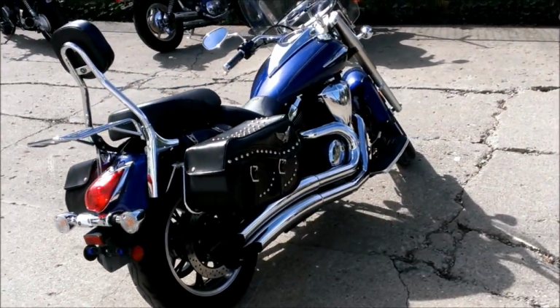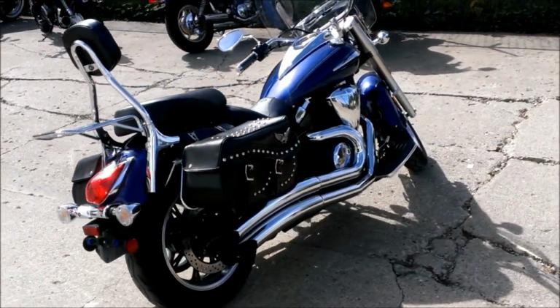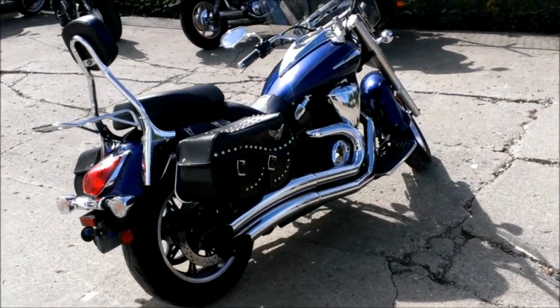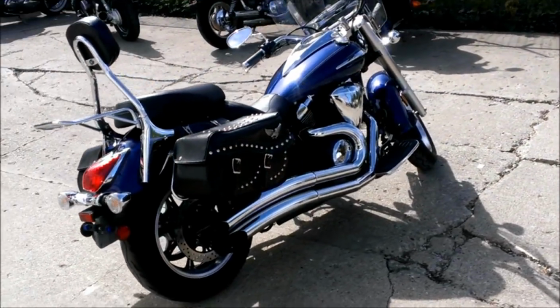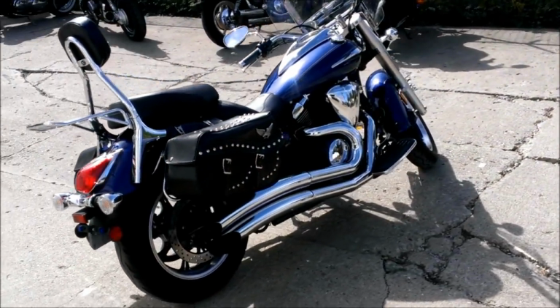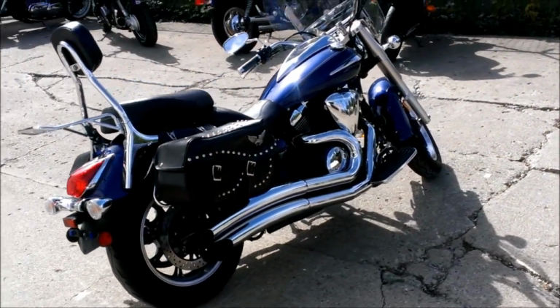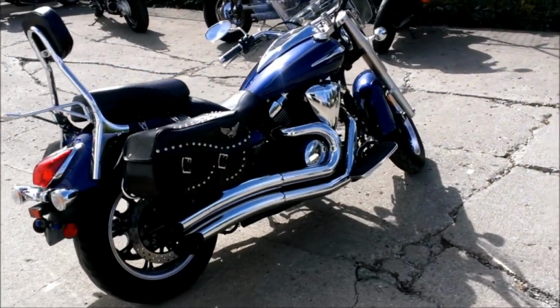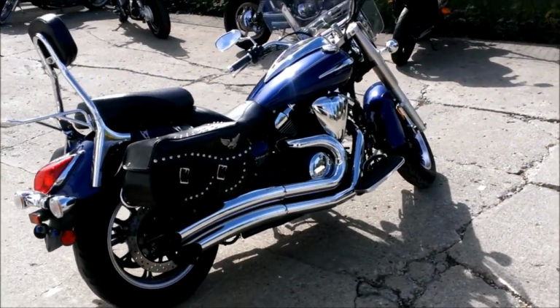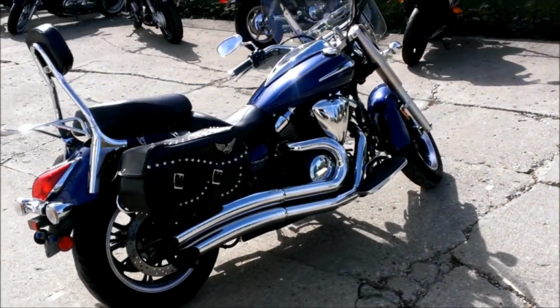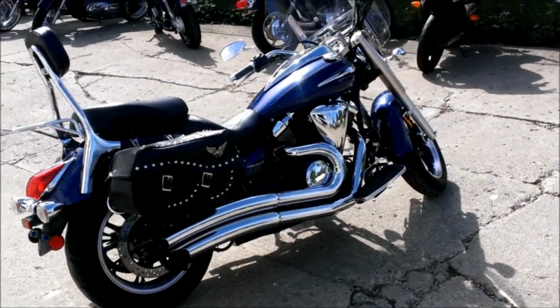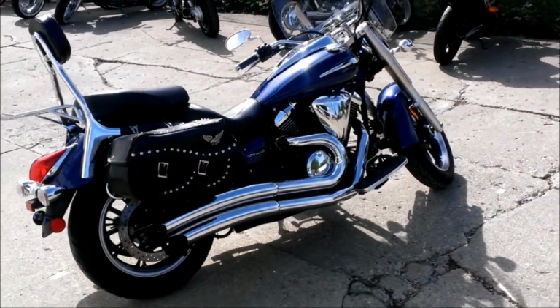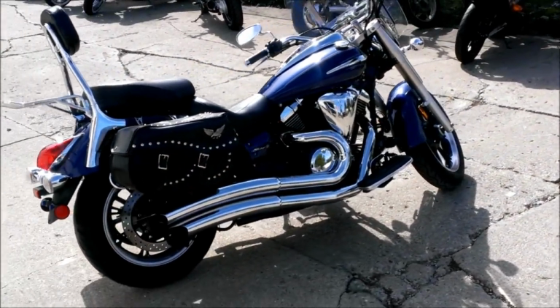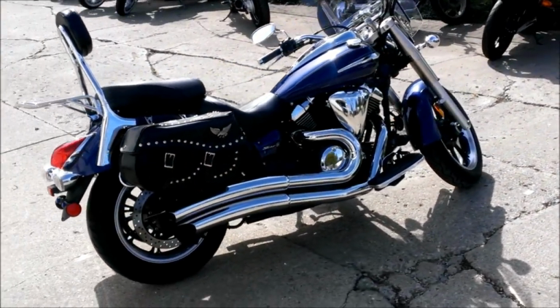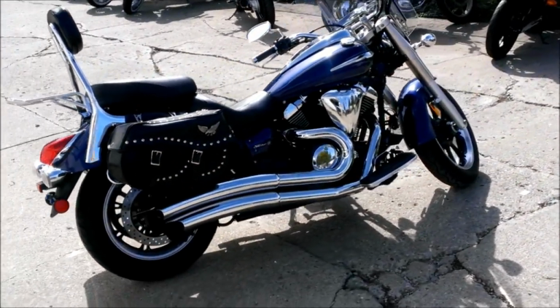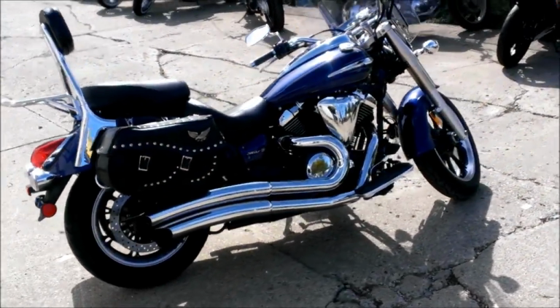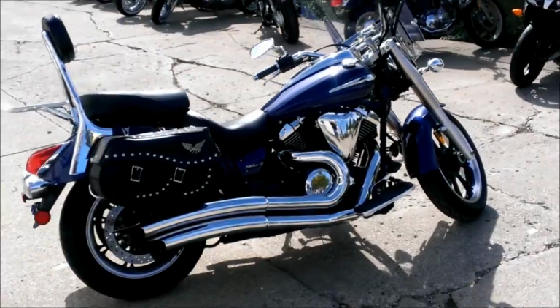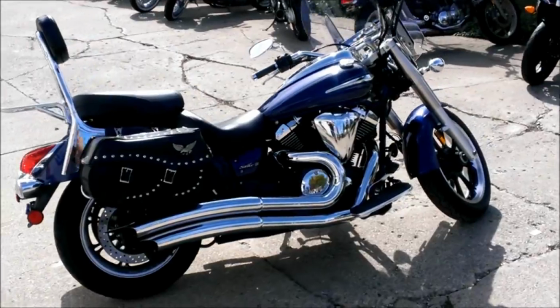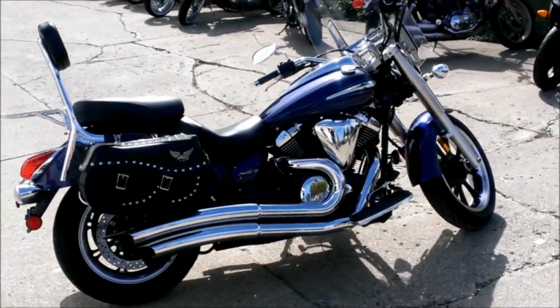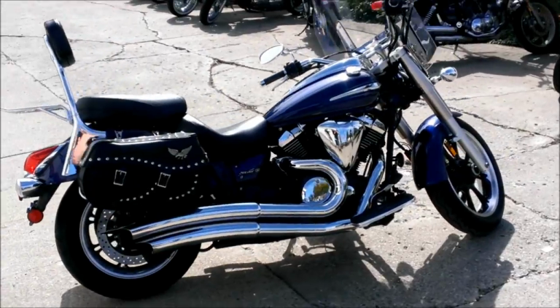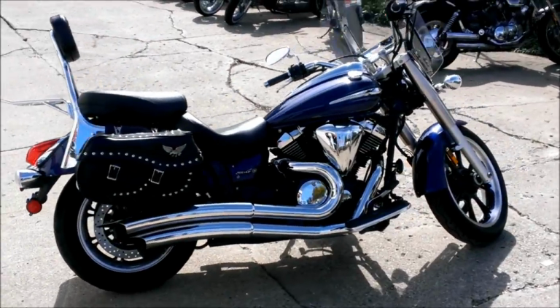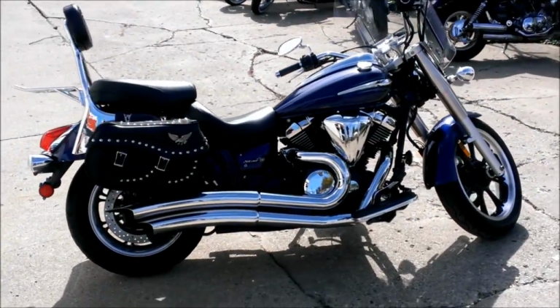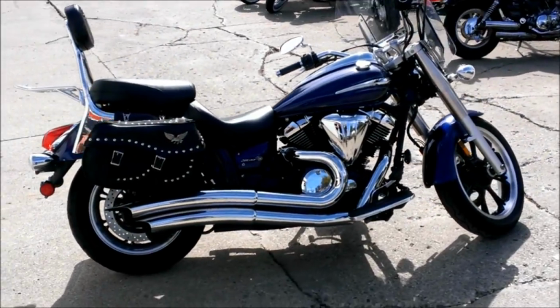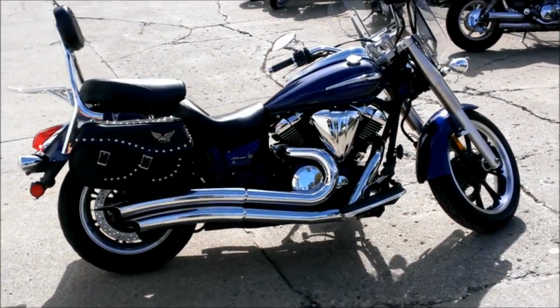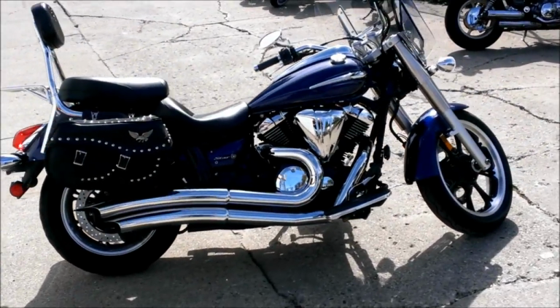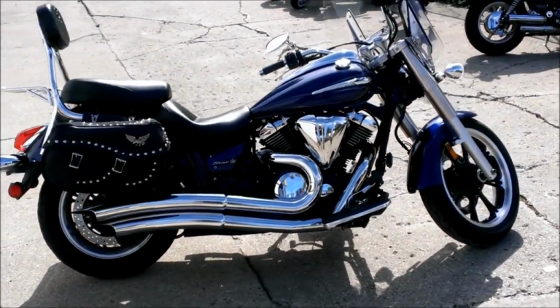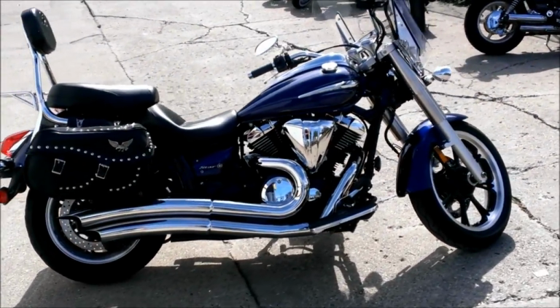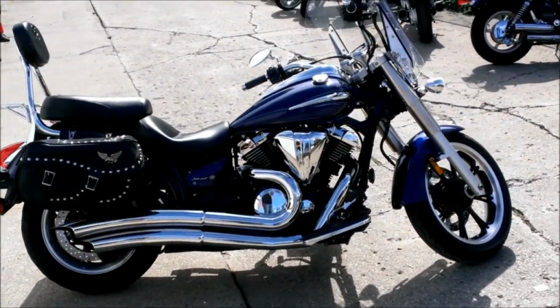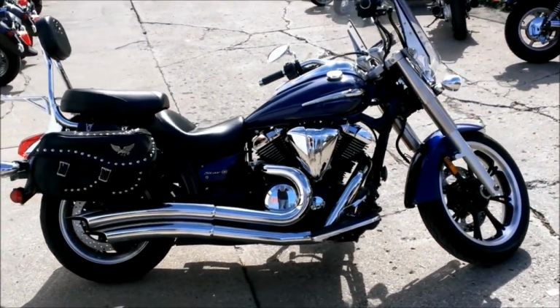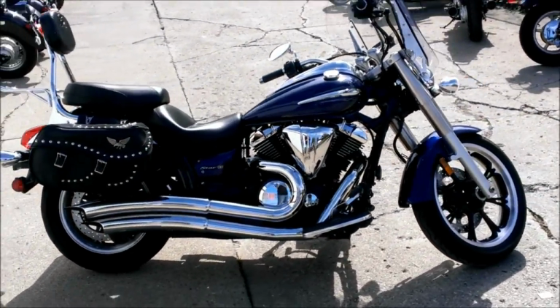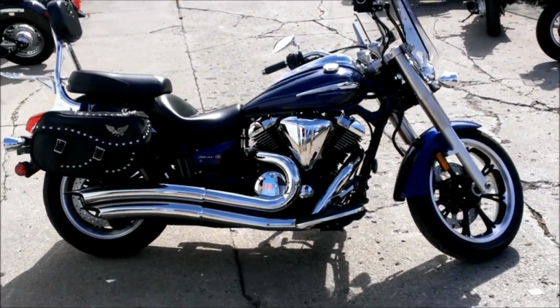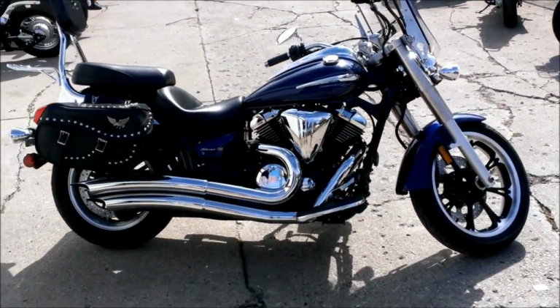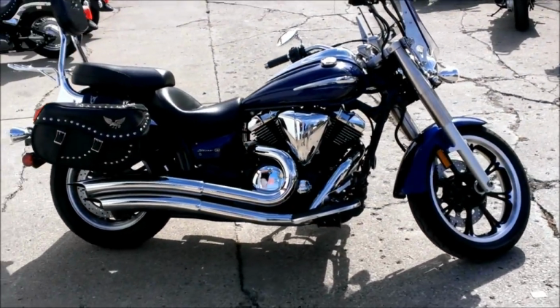It has a windshield, saddlebags, backrest, luggage rack, floorboards, and more.